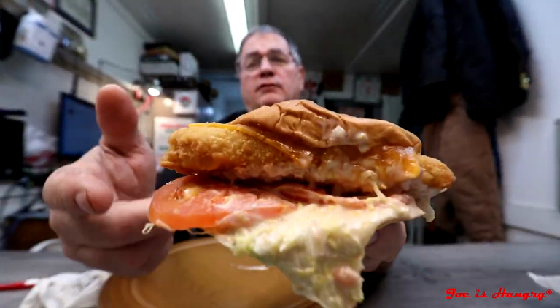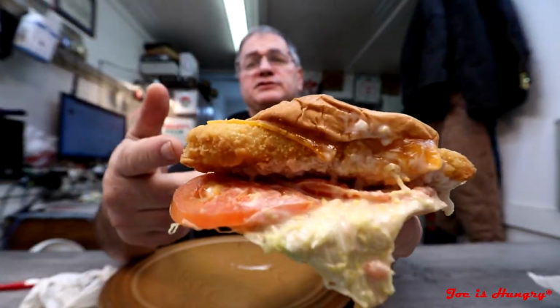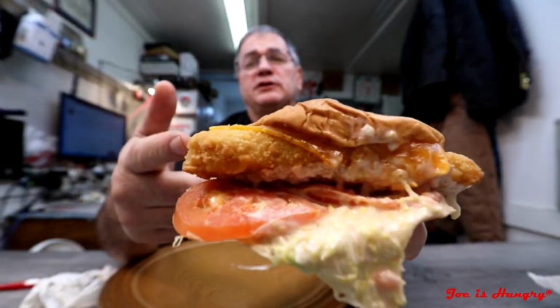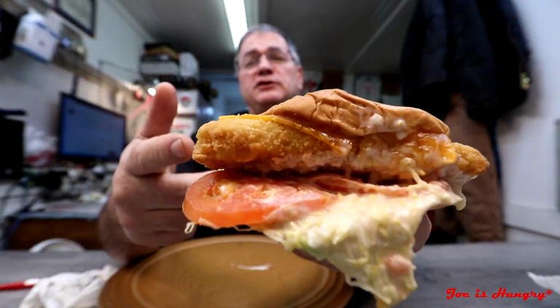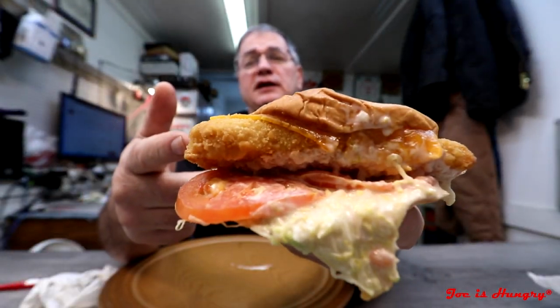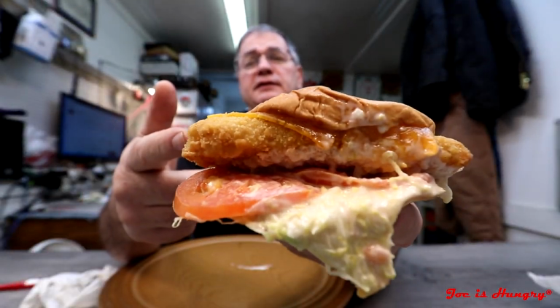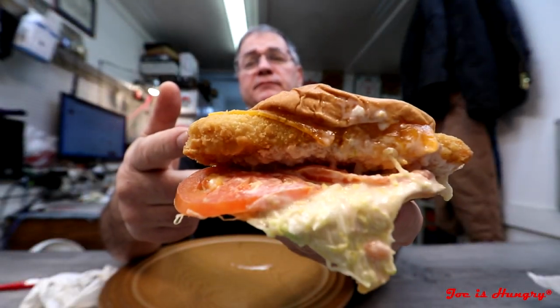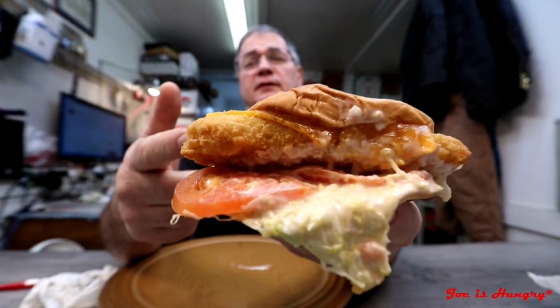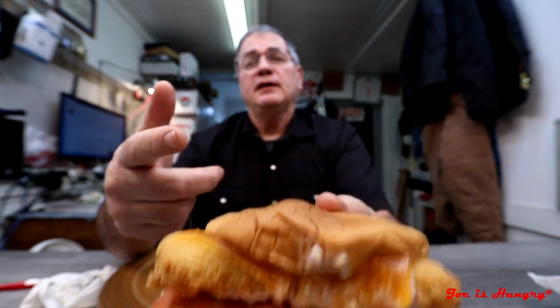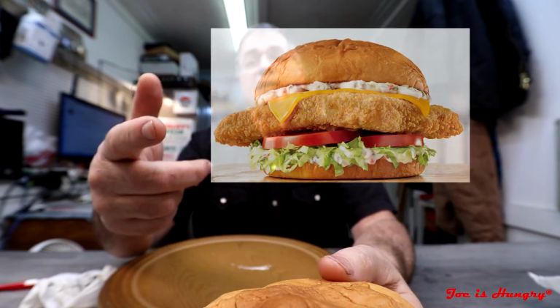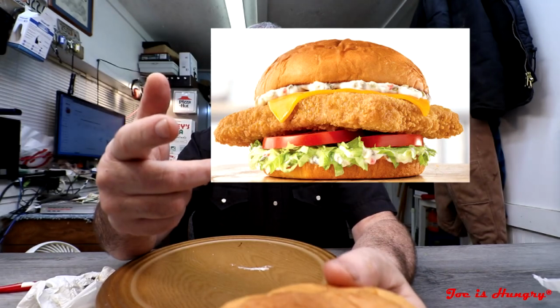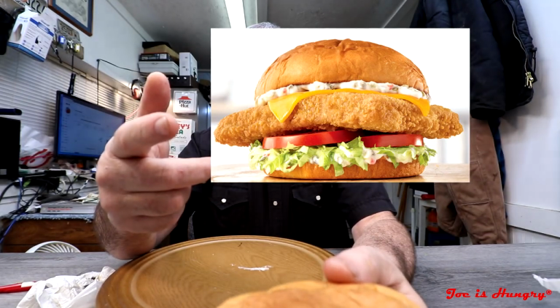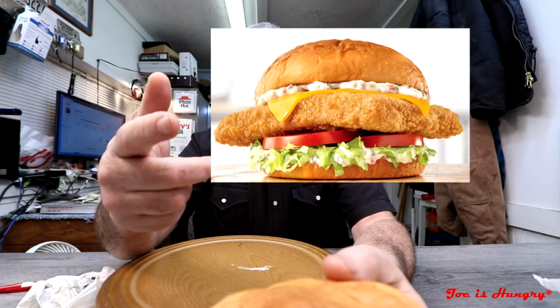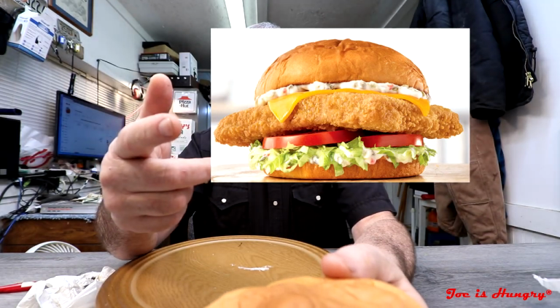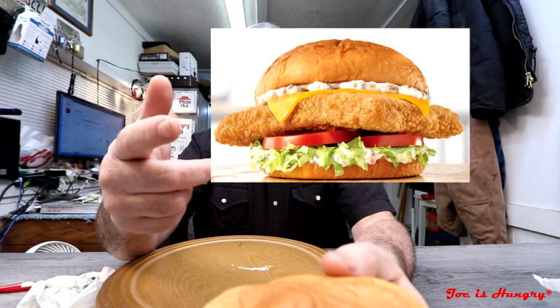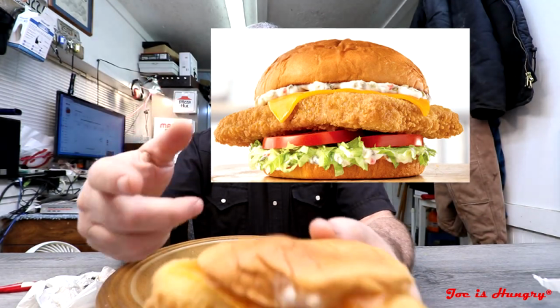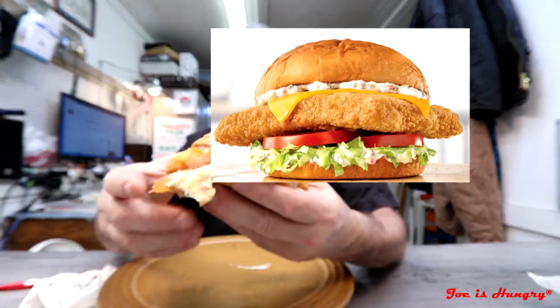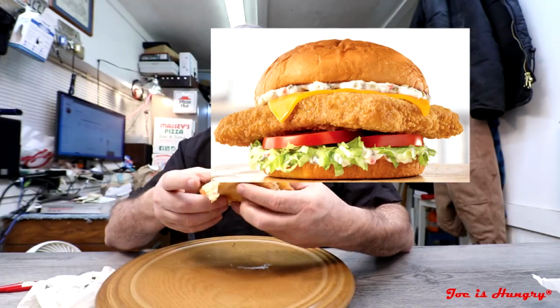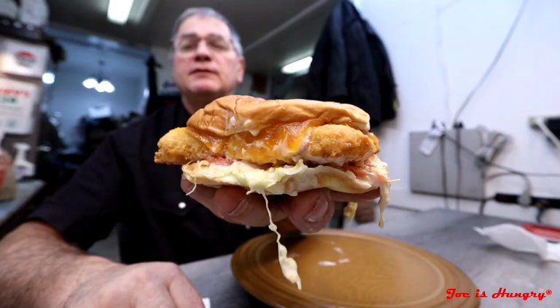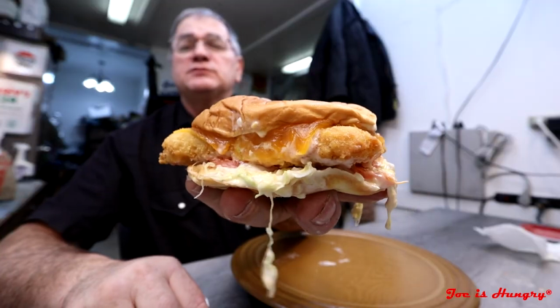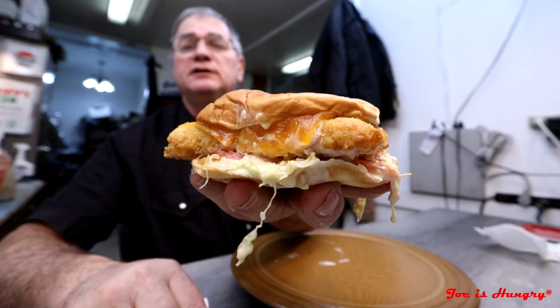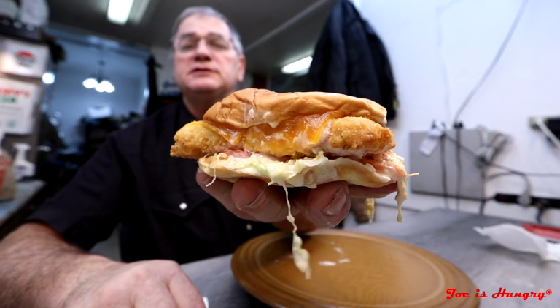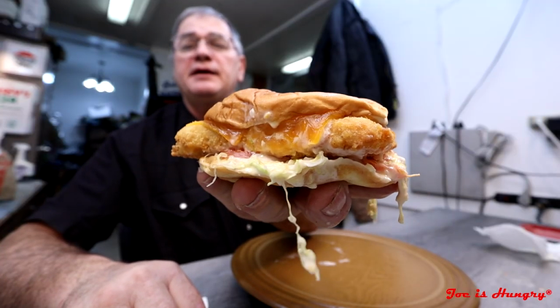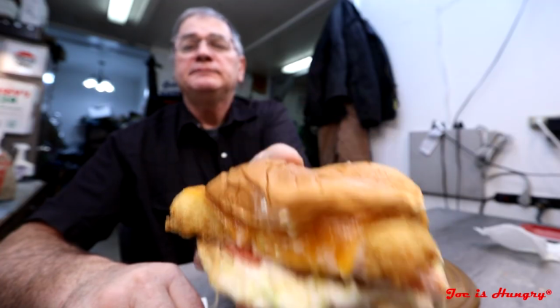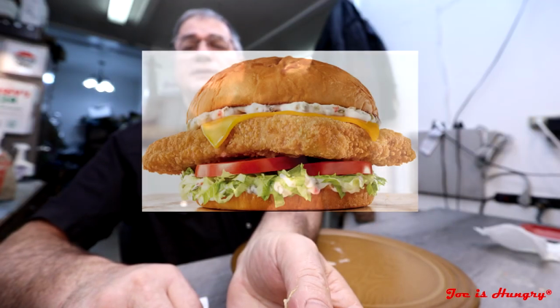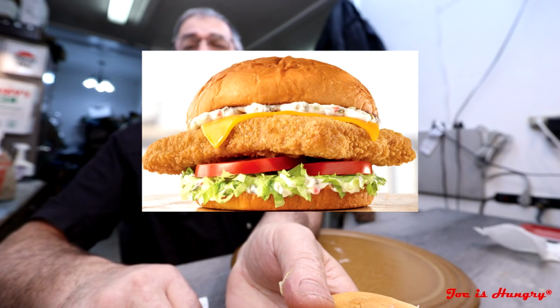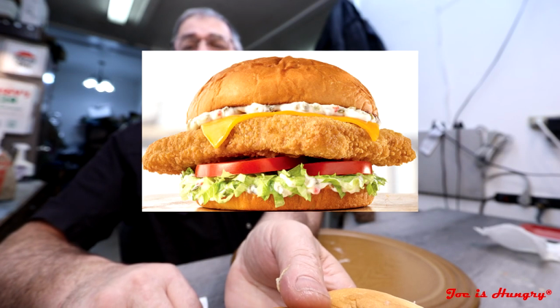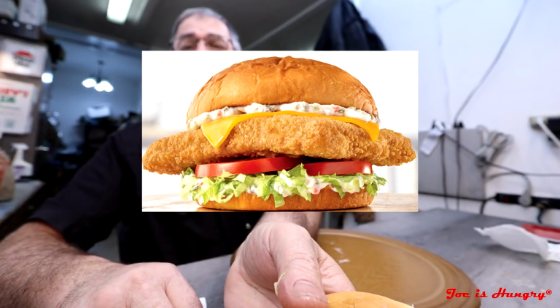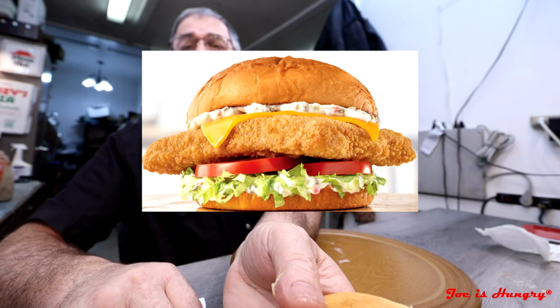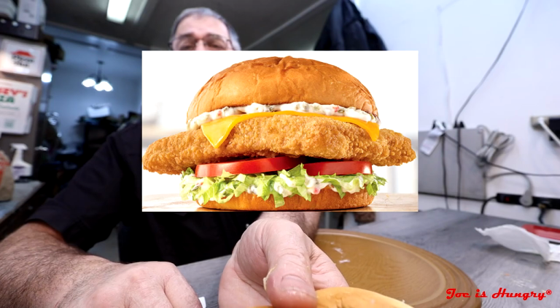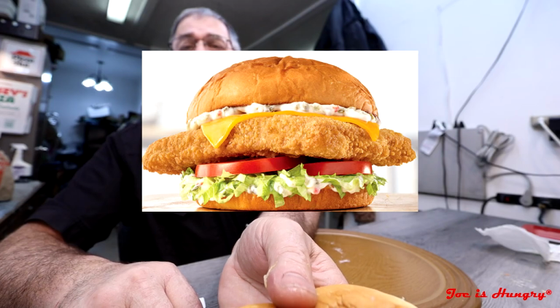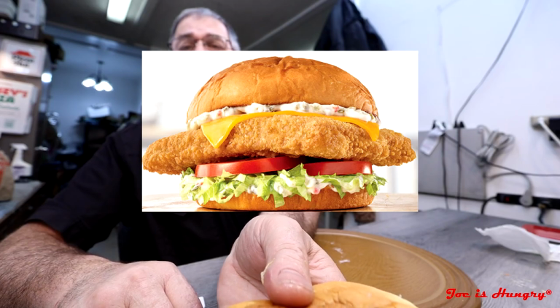This is what it looks like, and this is what it's supposed to look like.